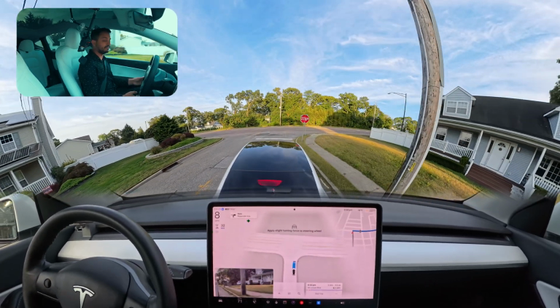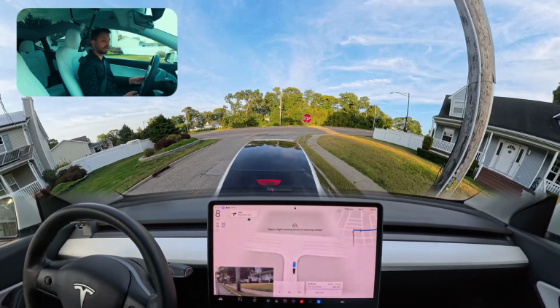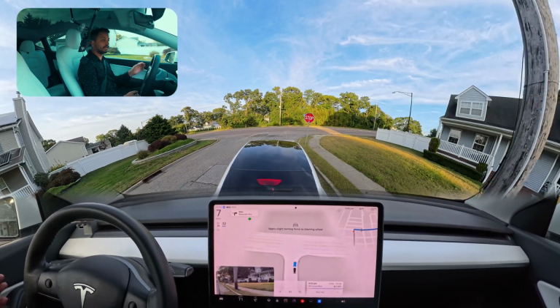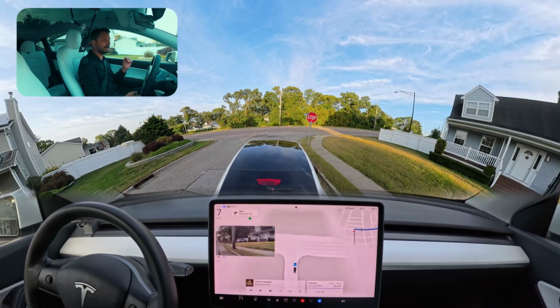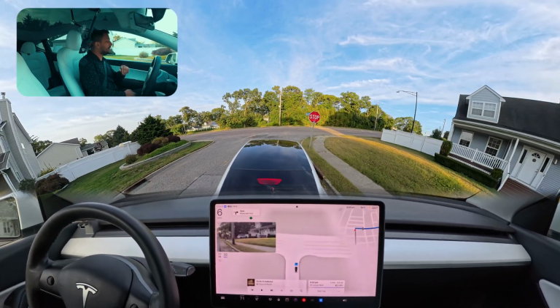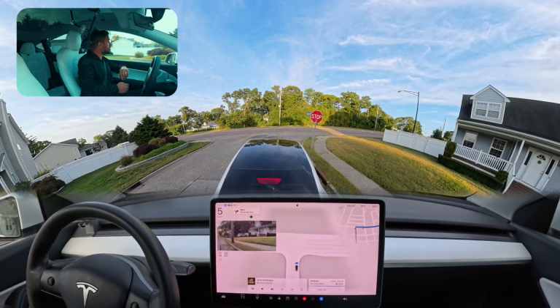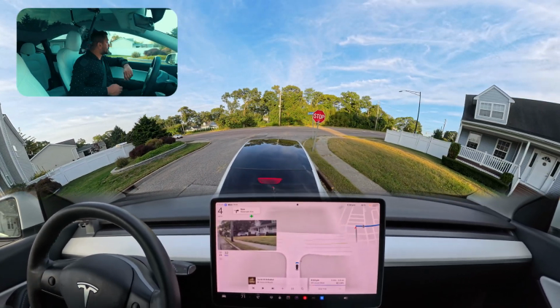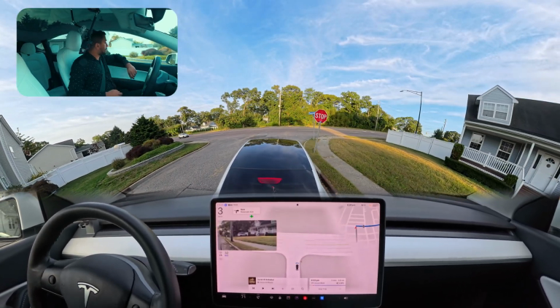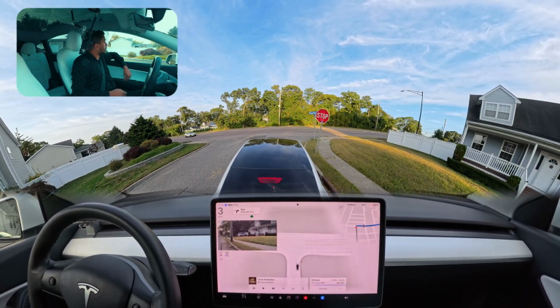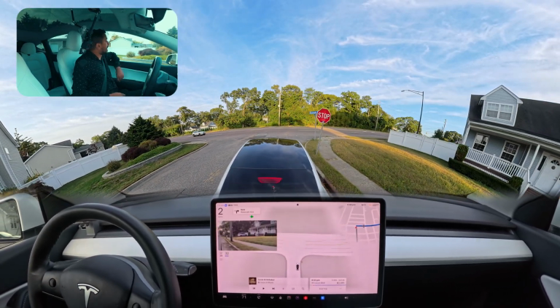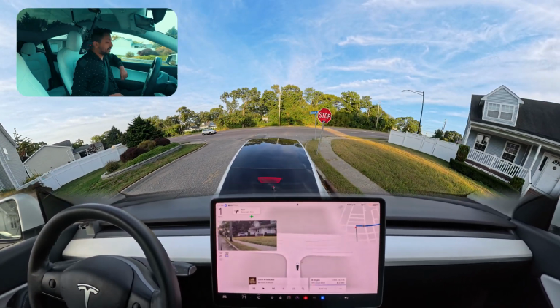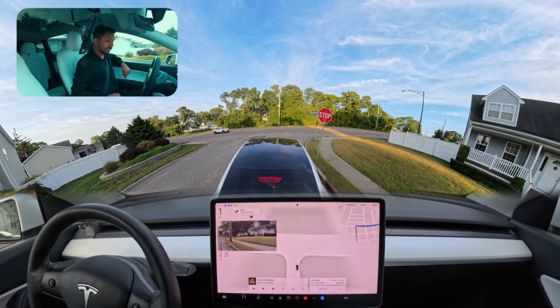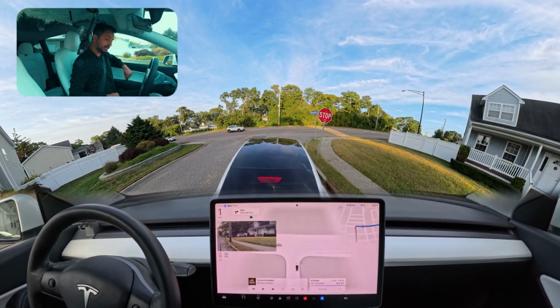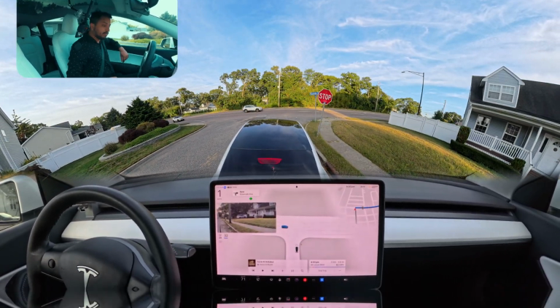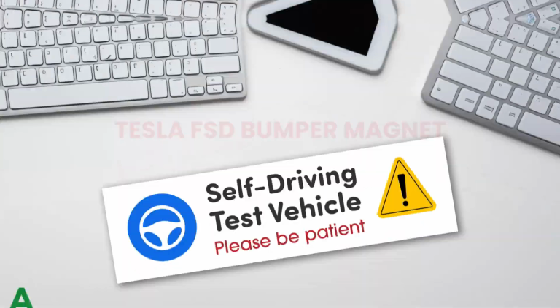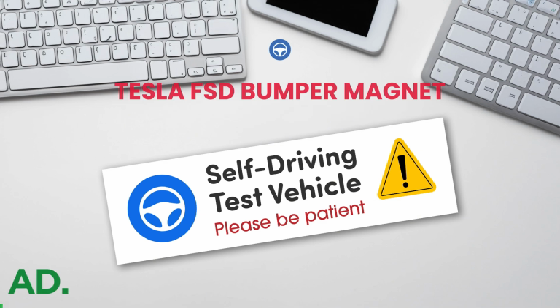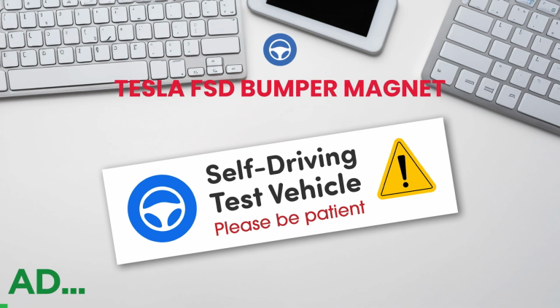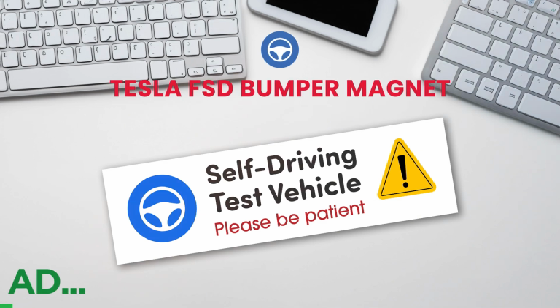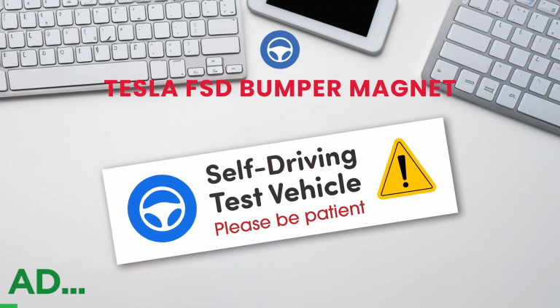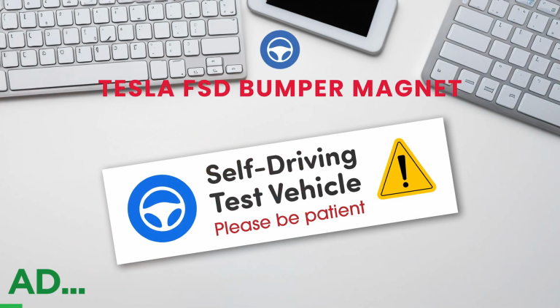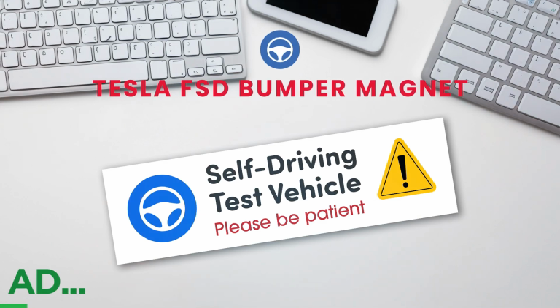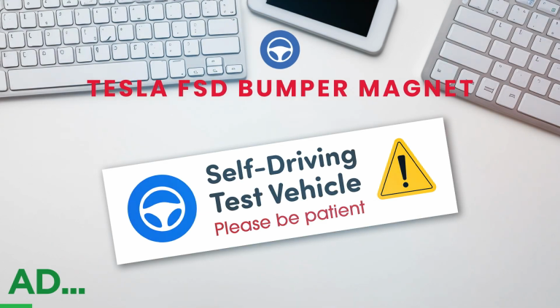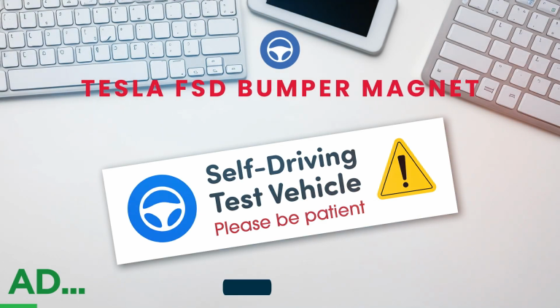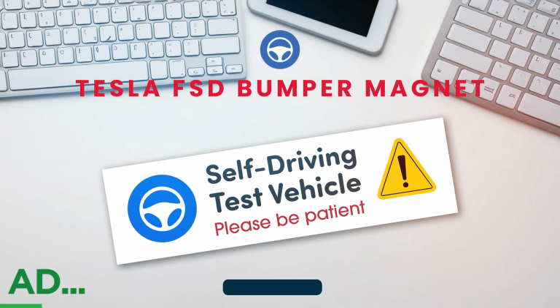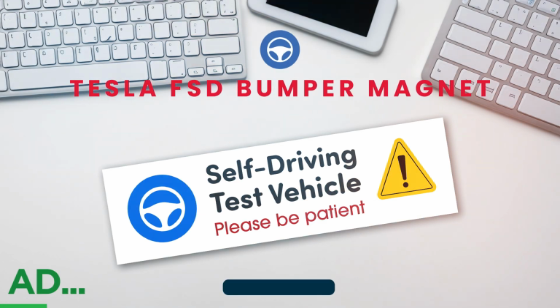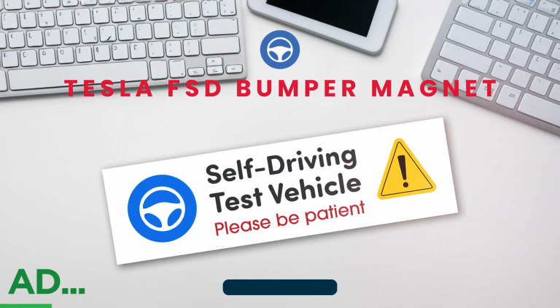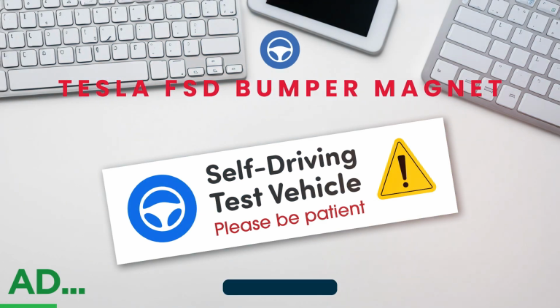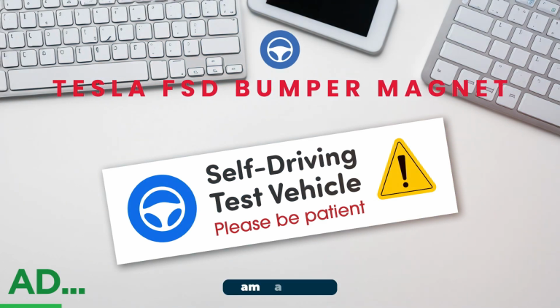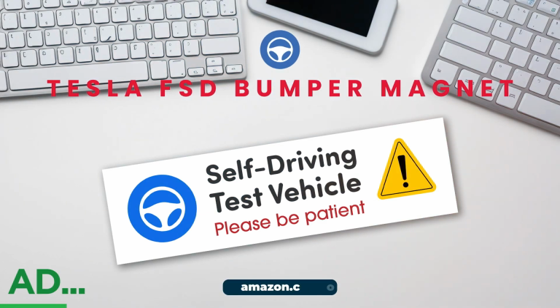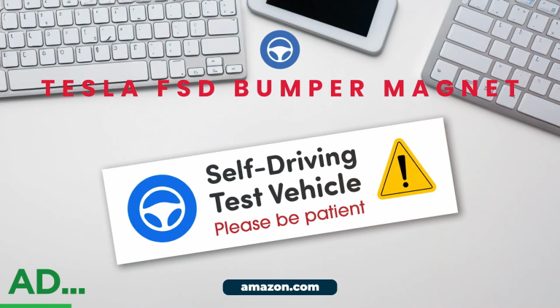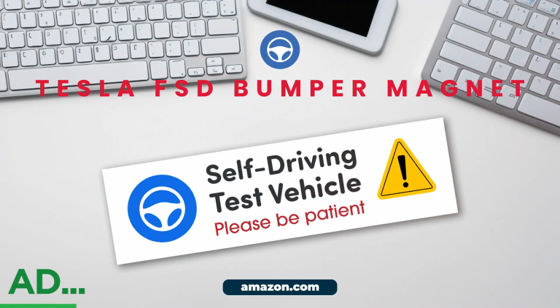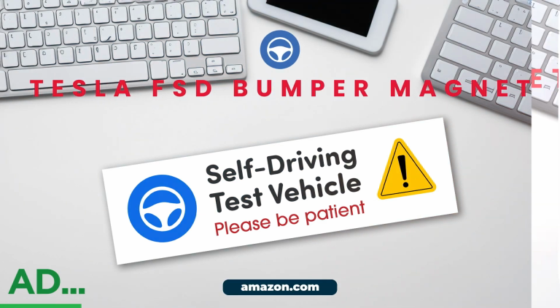We're going to make a right turn over here.